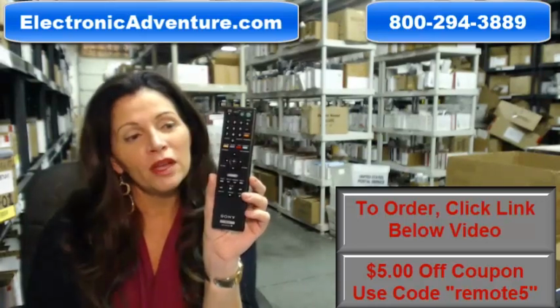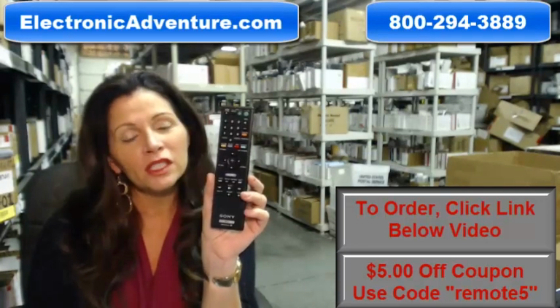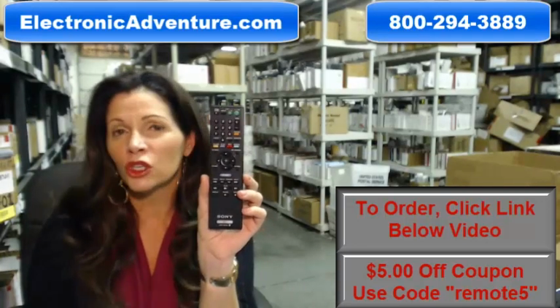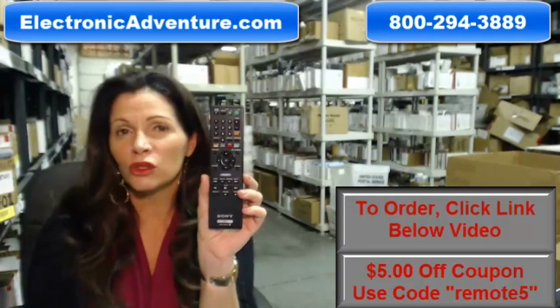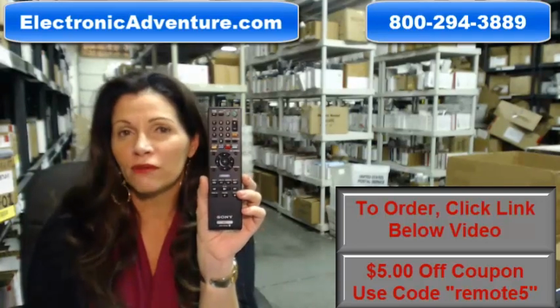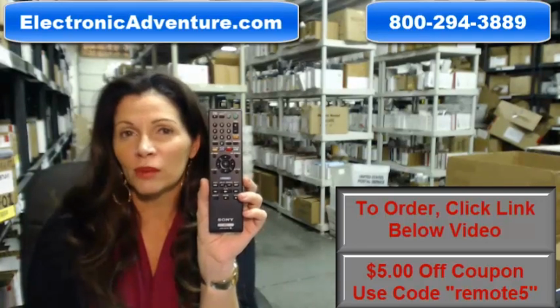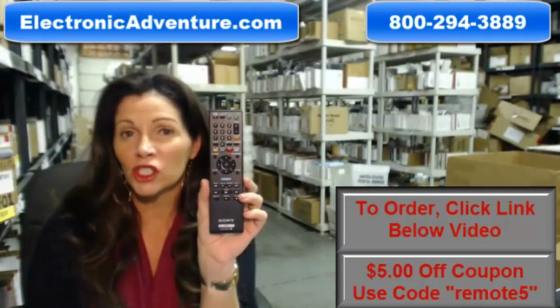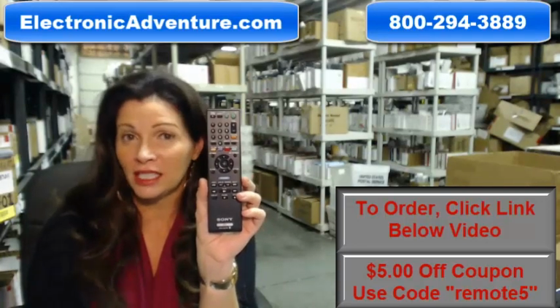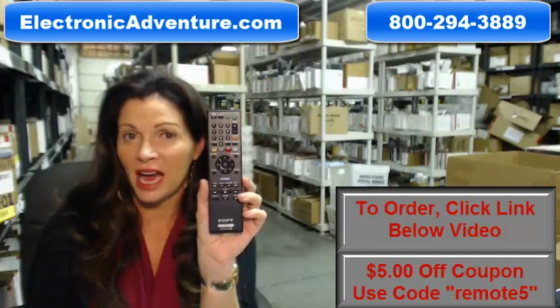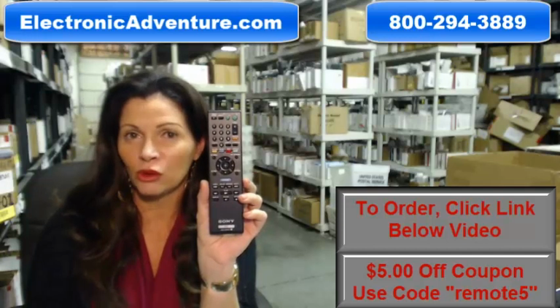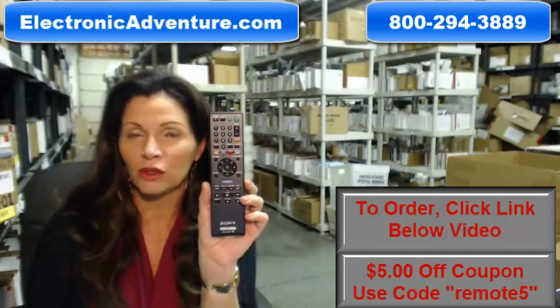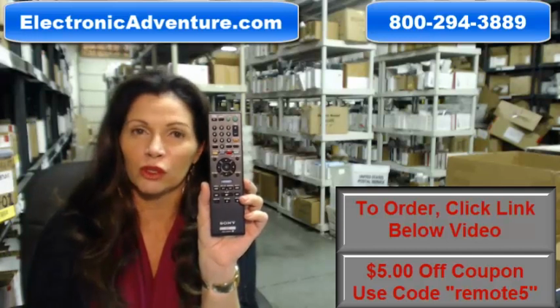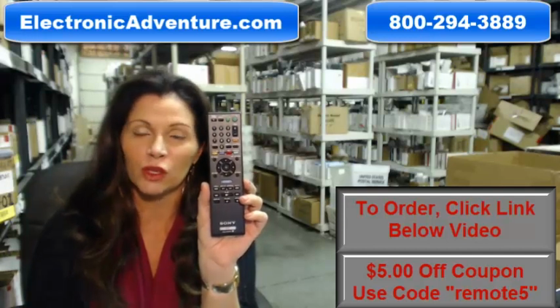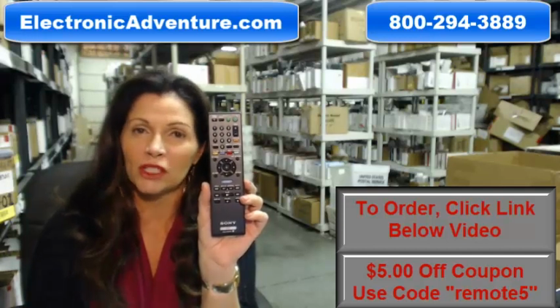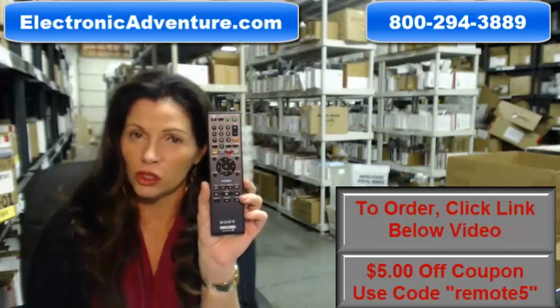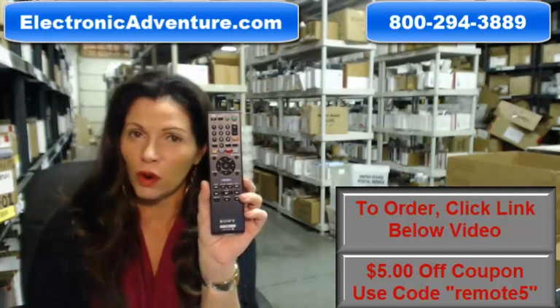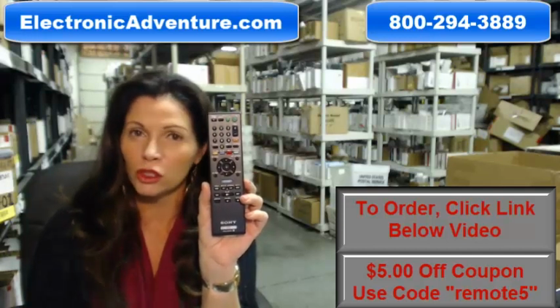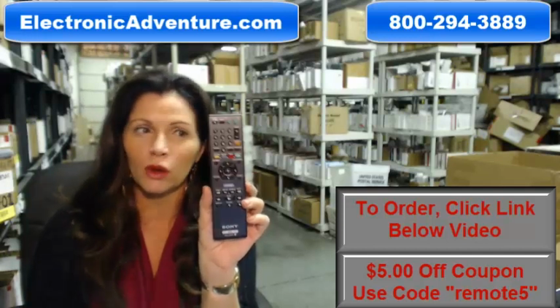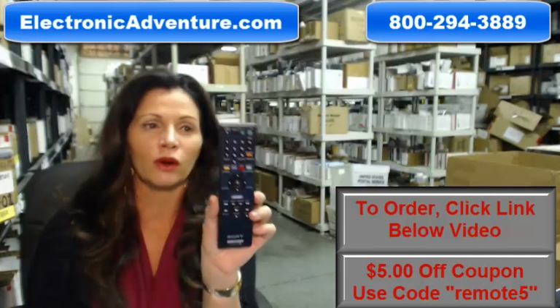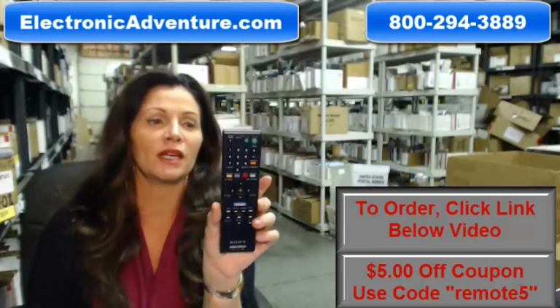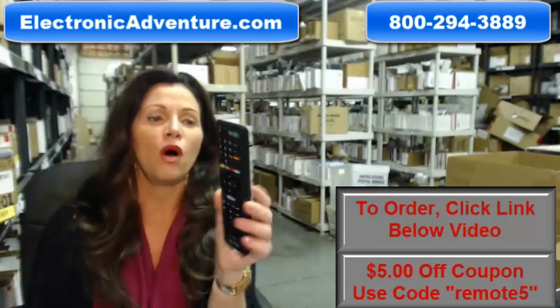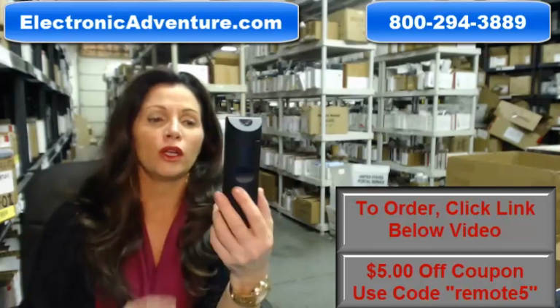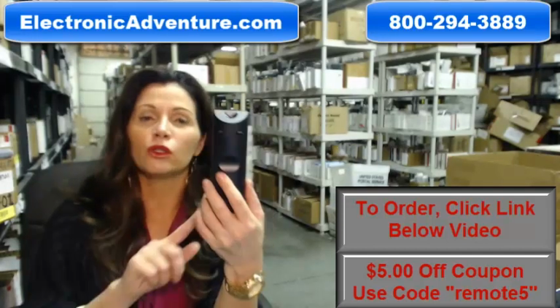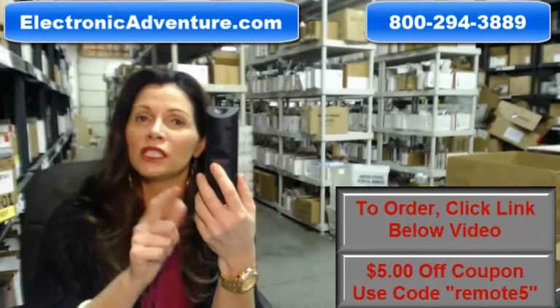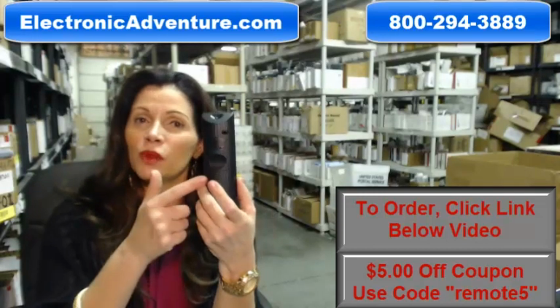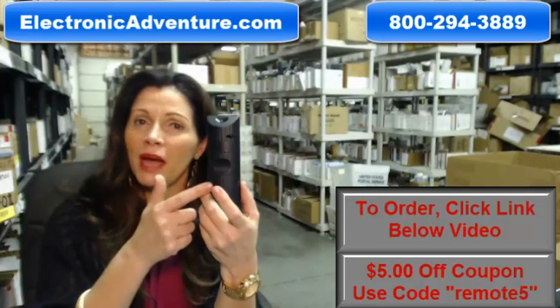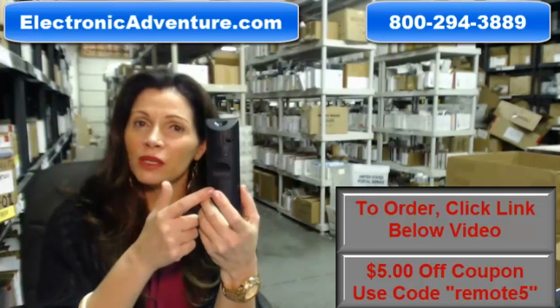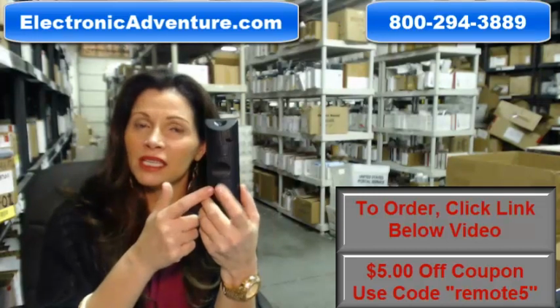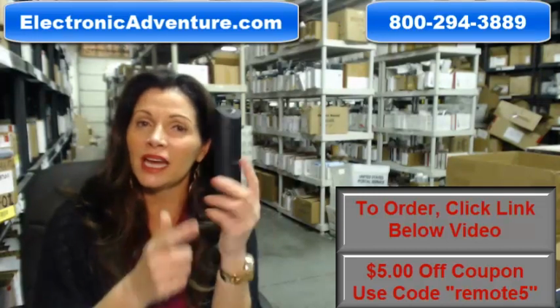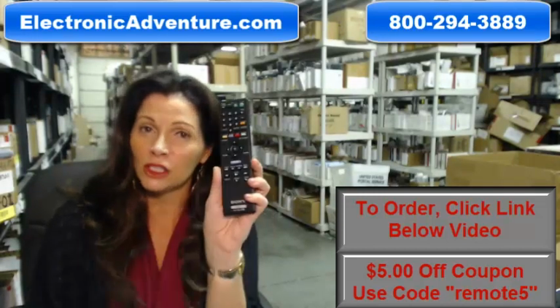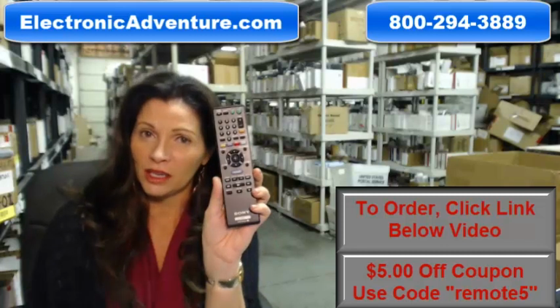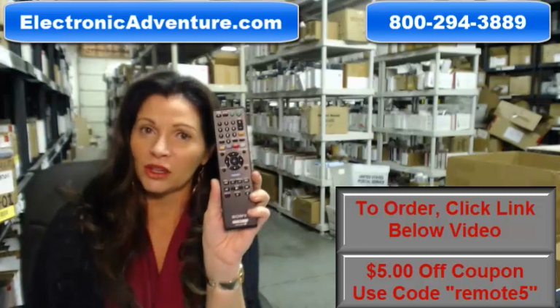This isn't used or refurbished, and it's not universal, which means there's no codes to program in. All you do is put the batteries in it, and it's ready to go.